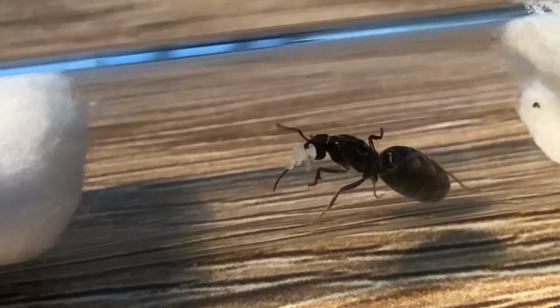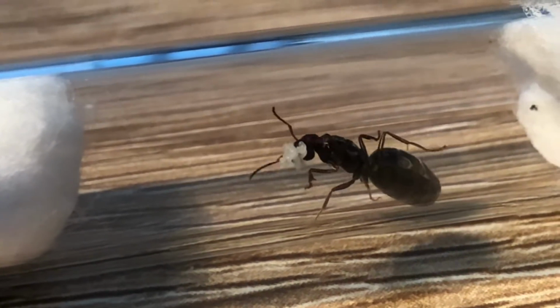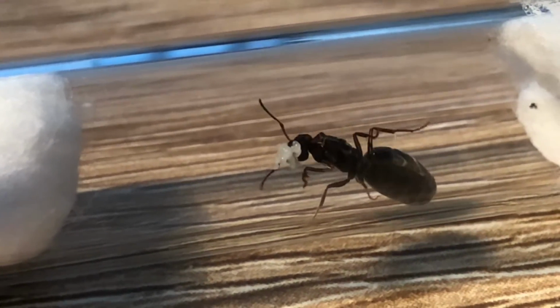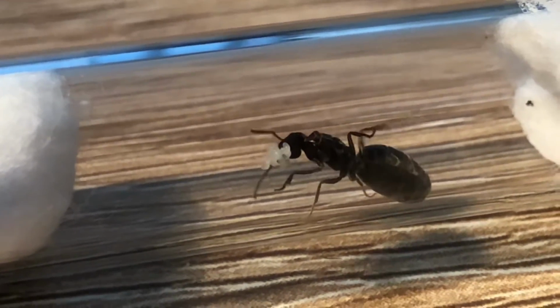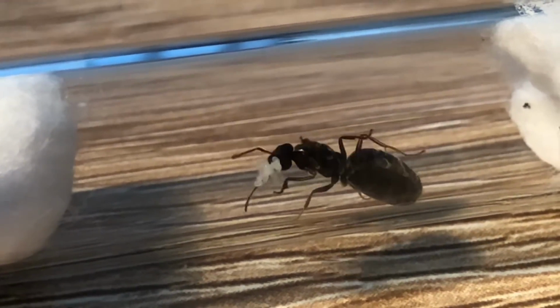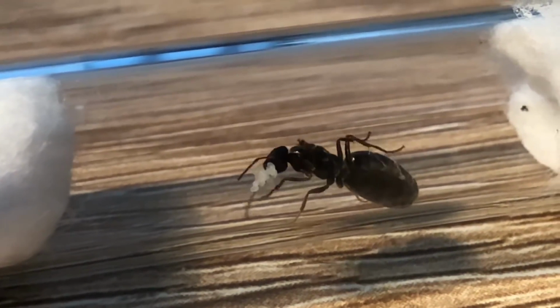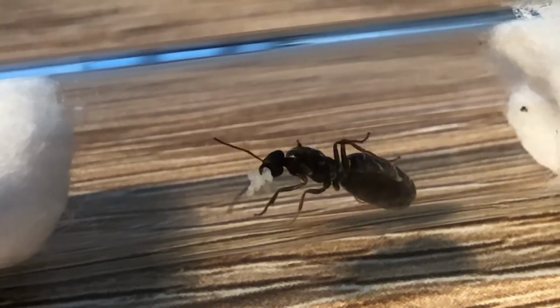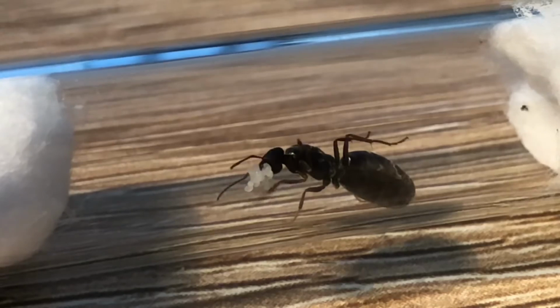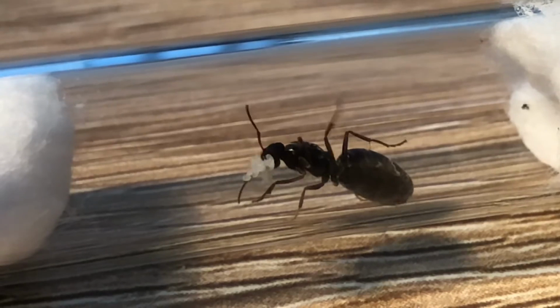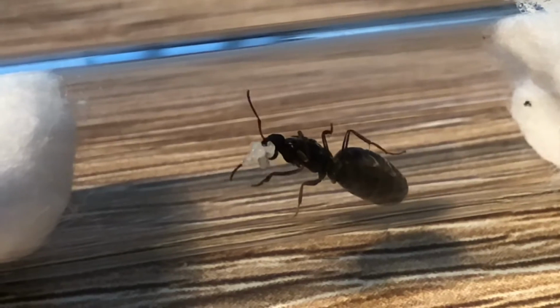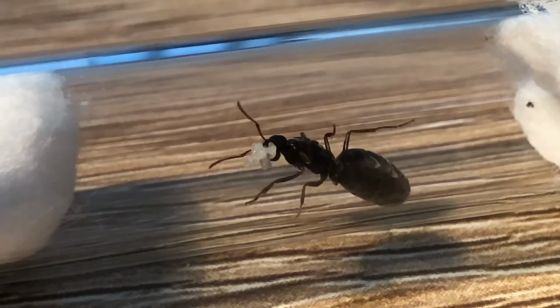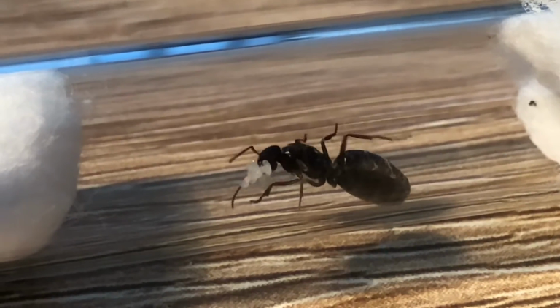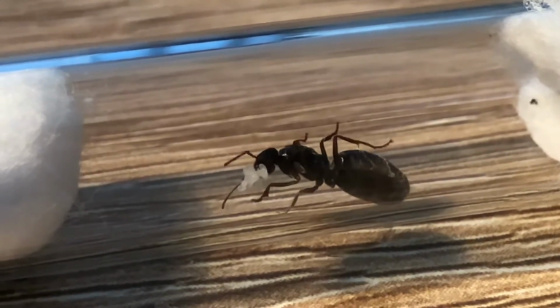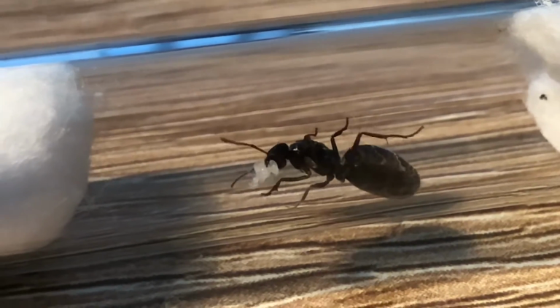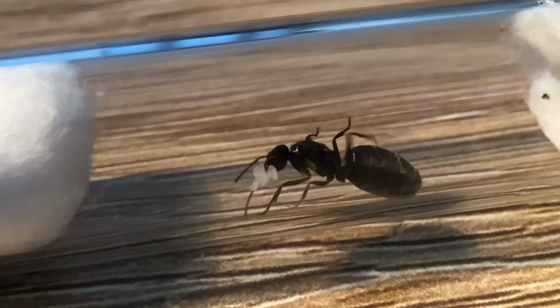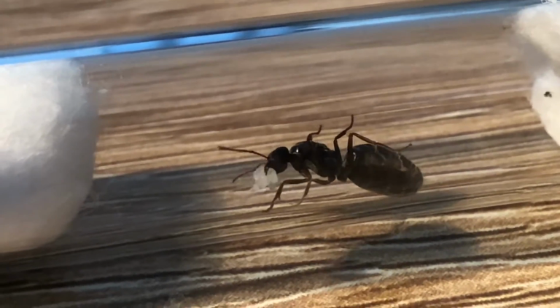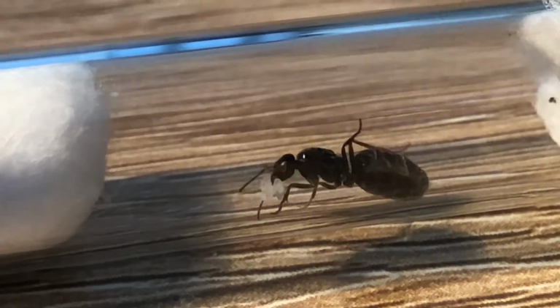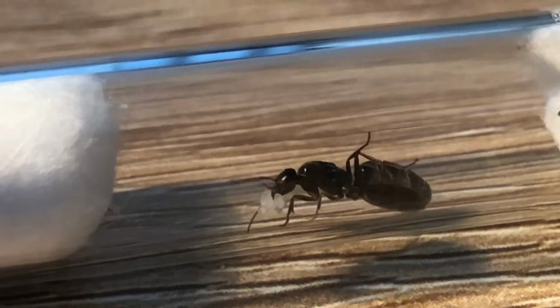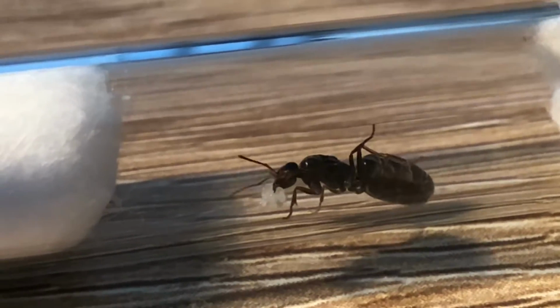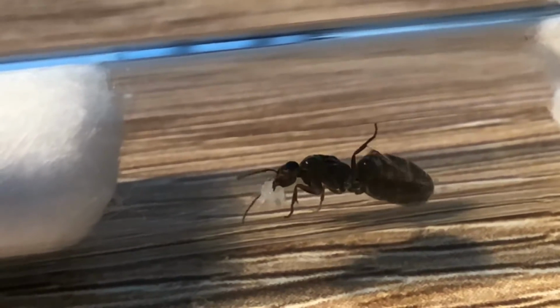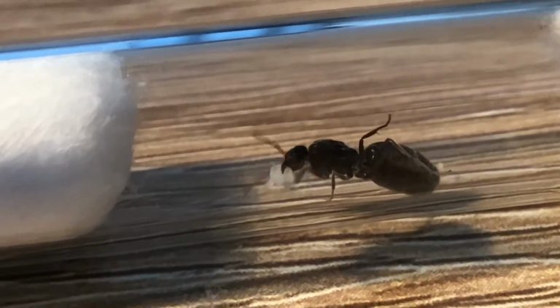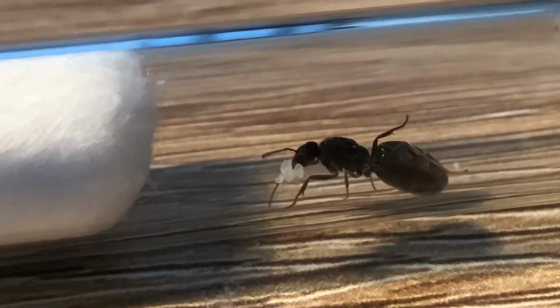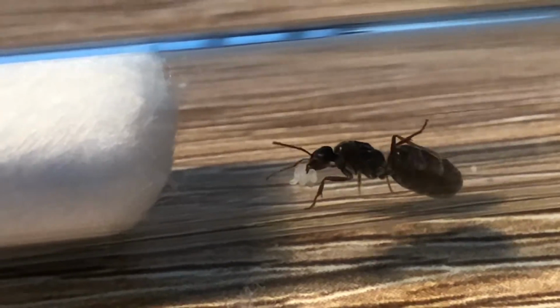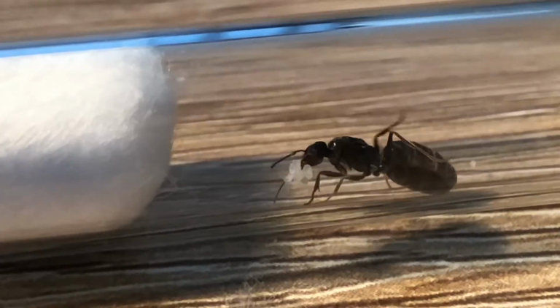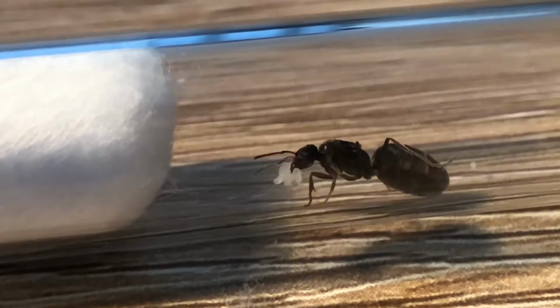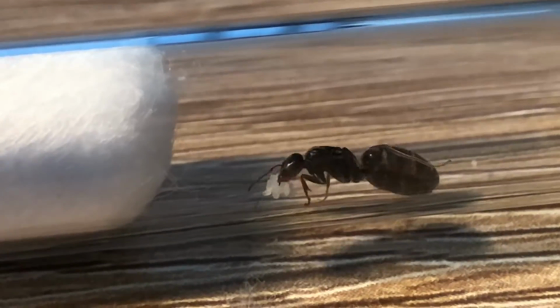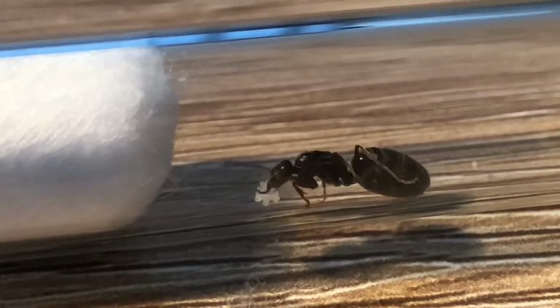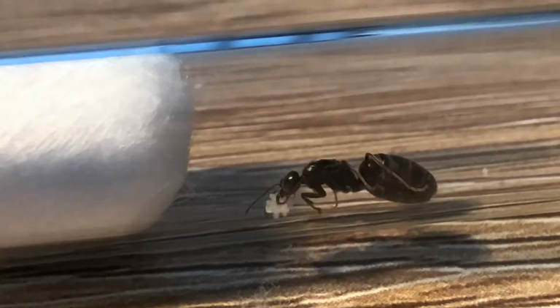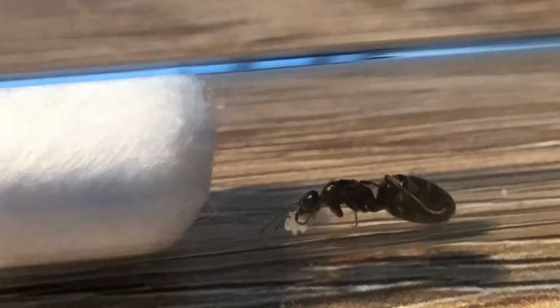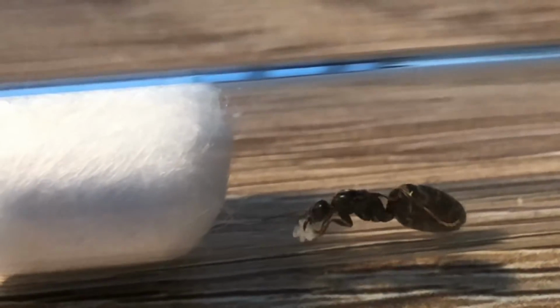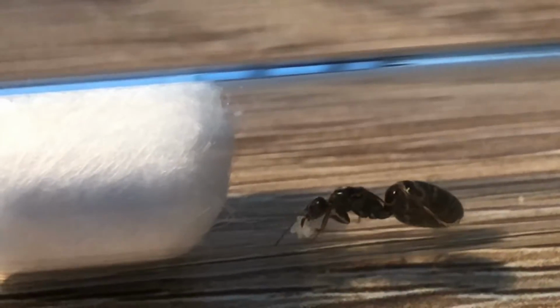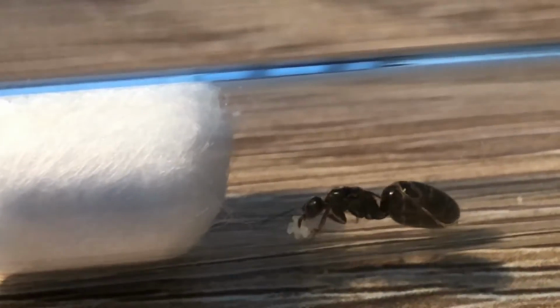Hopefully you enjoyed this video. Now this ant is actually really small — it might seem big.